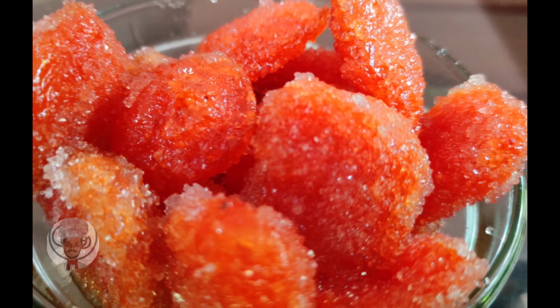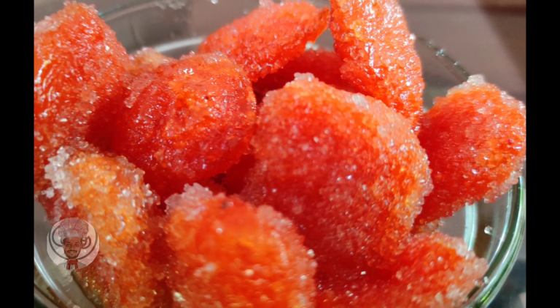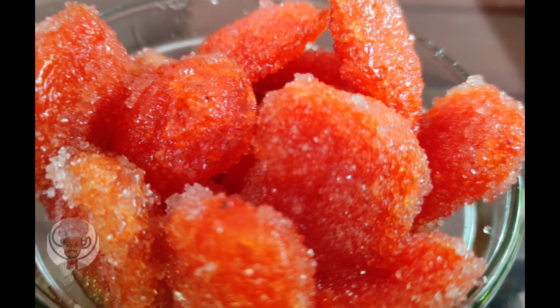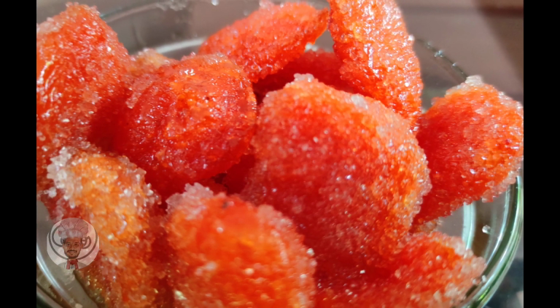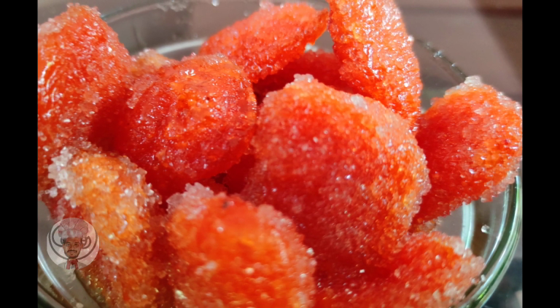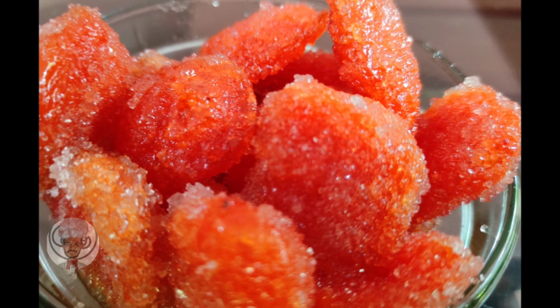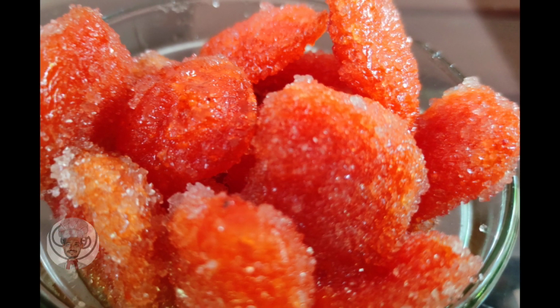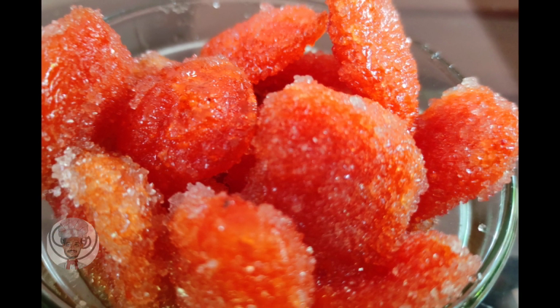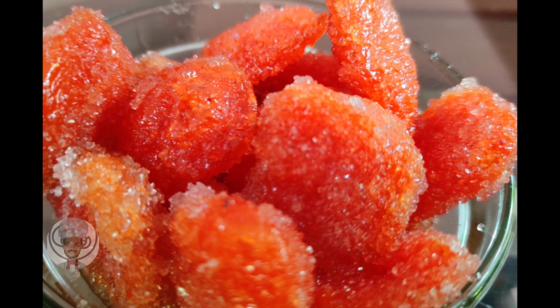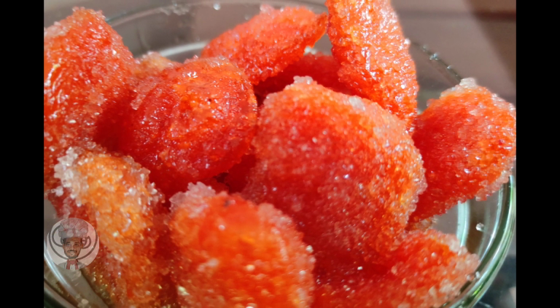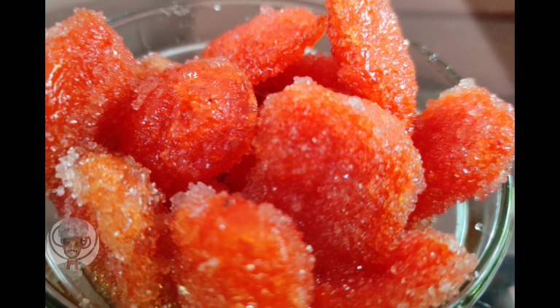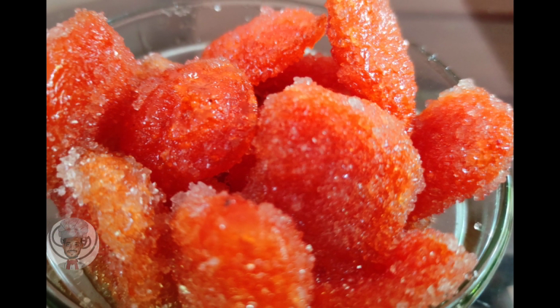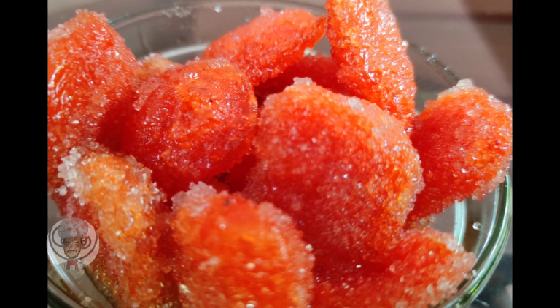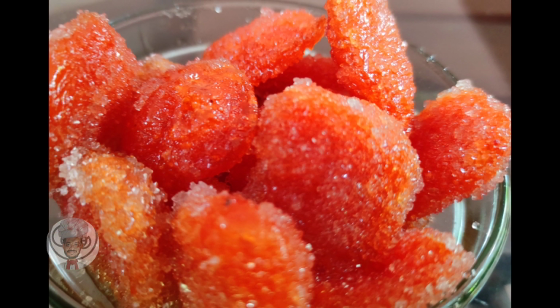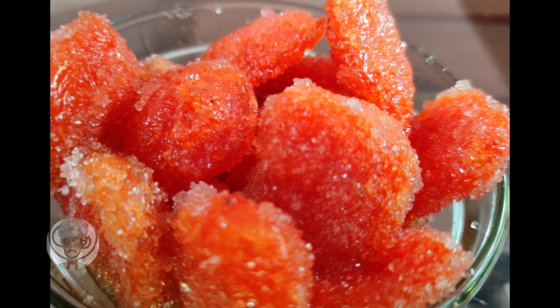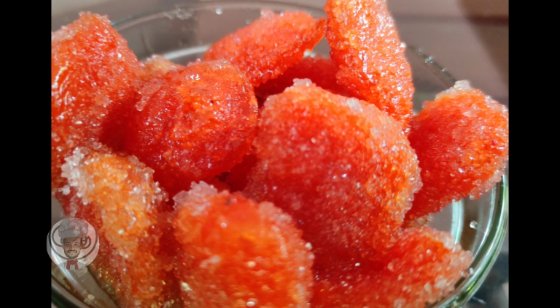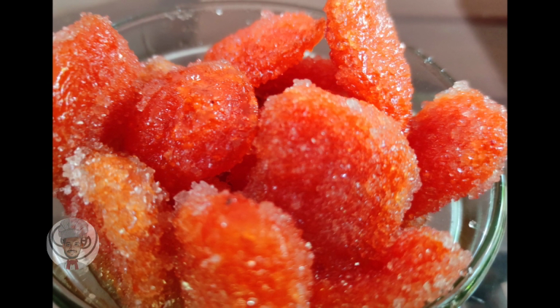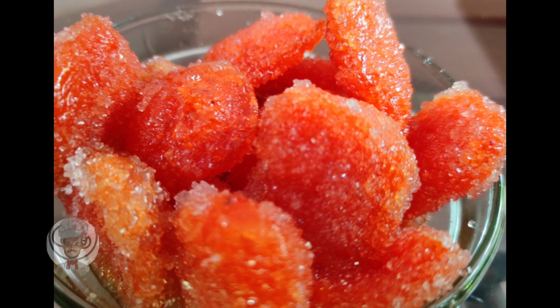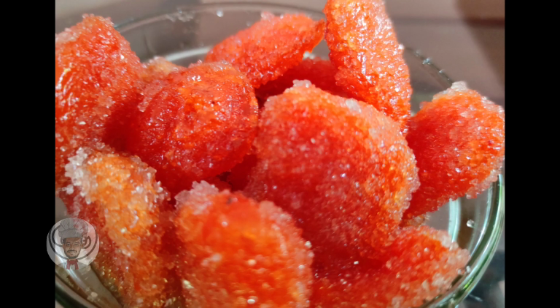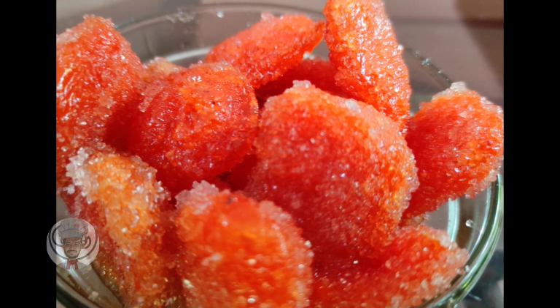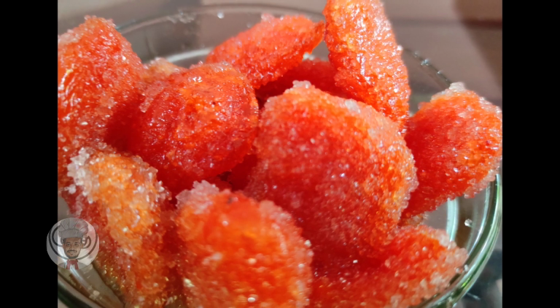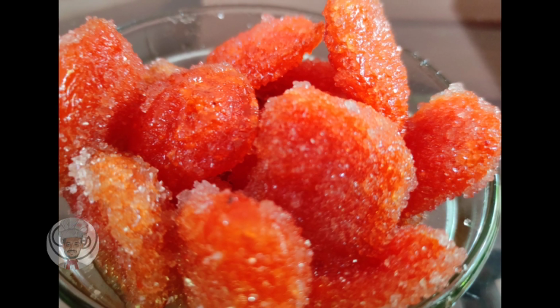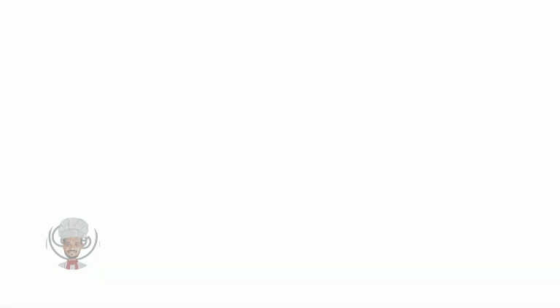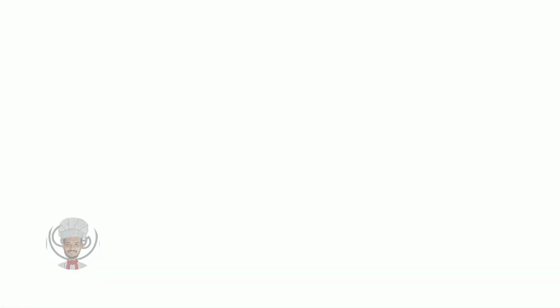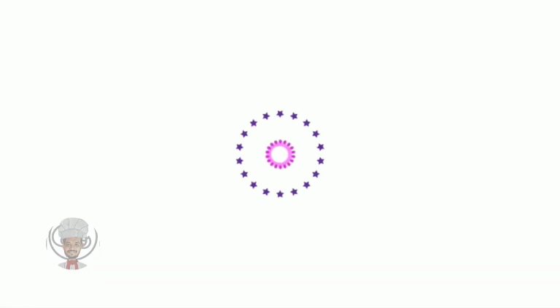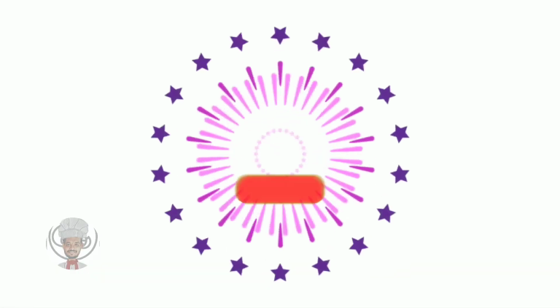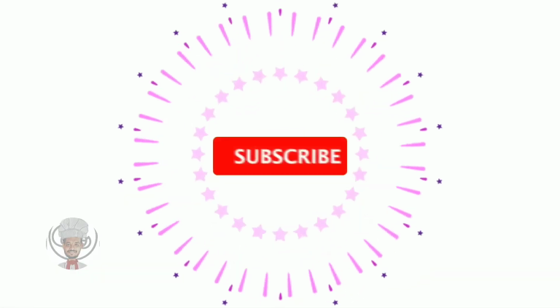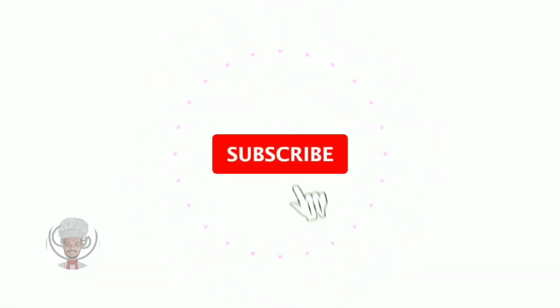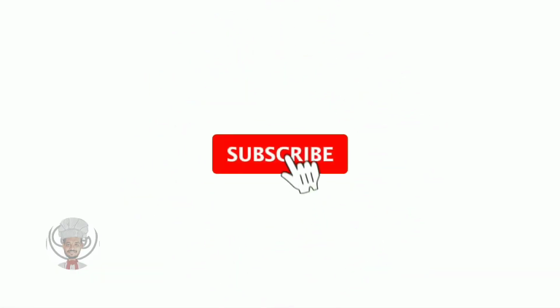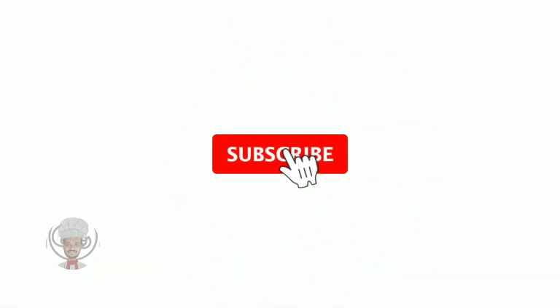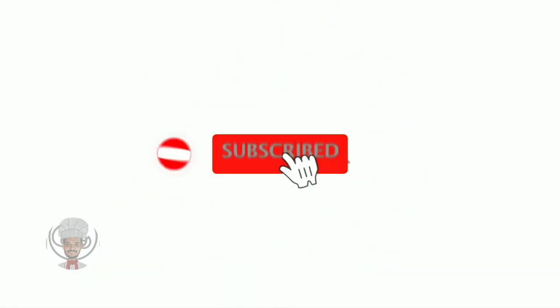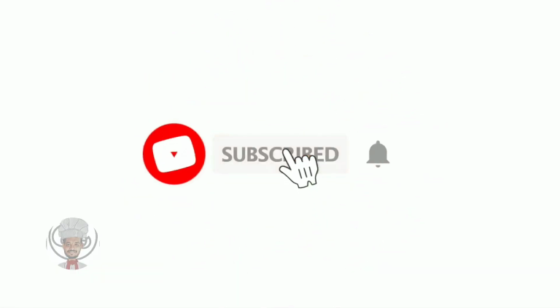Now, subscribe to our recipes. Please, subscribe to our channel.